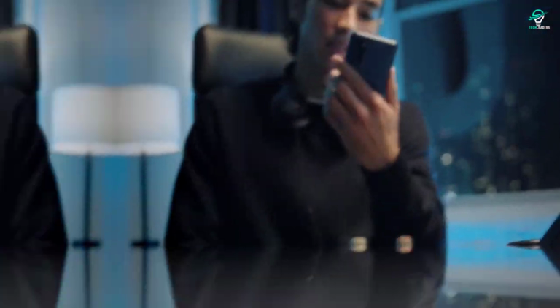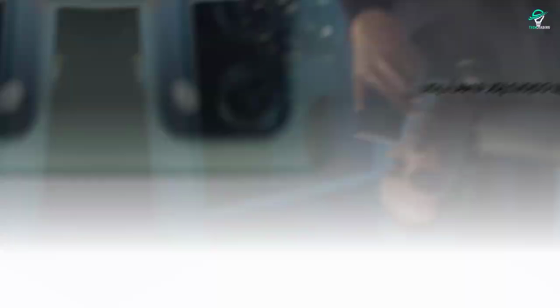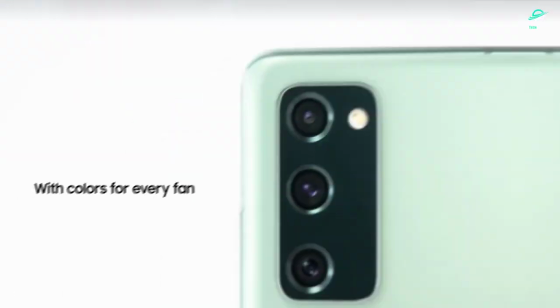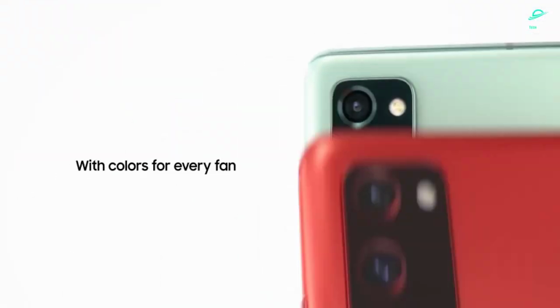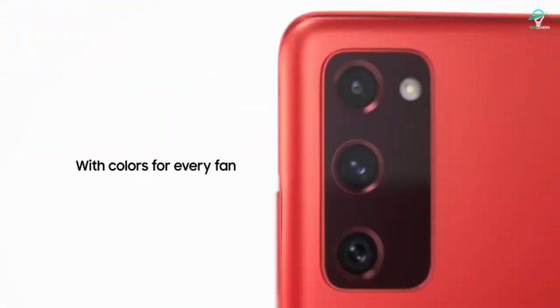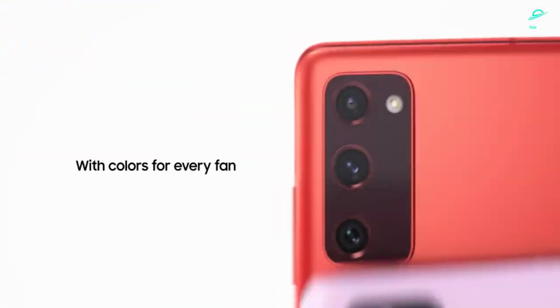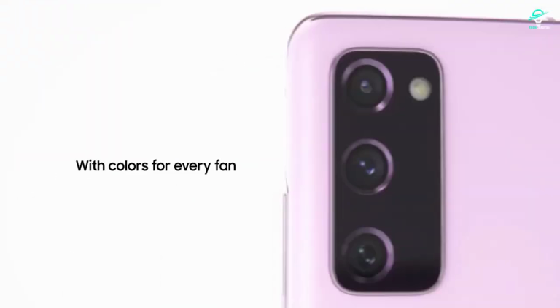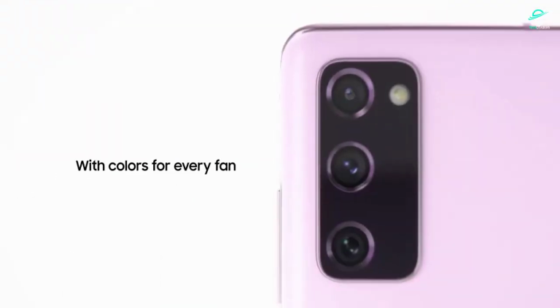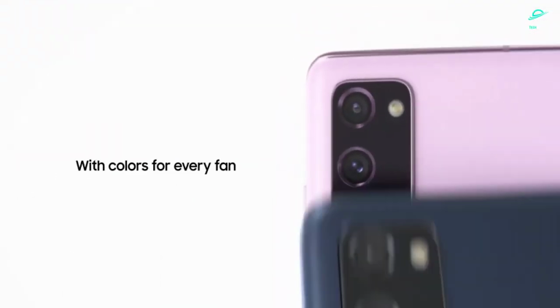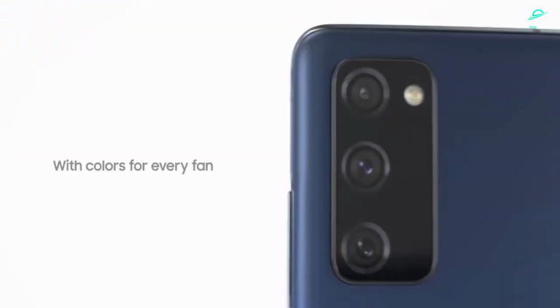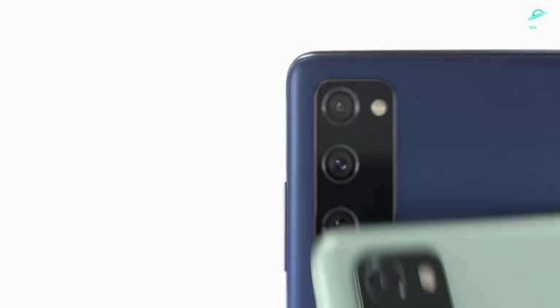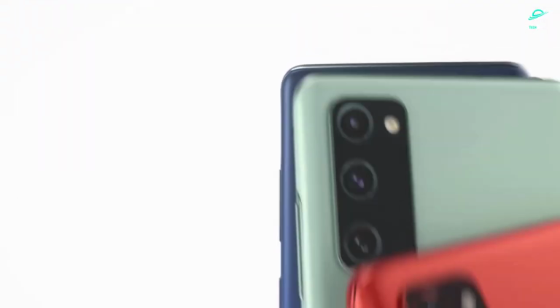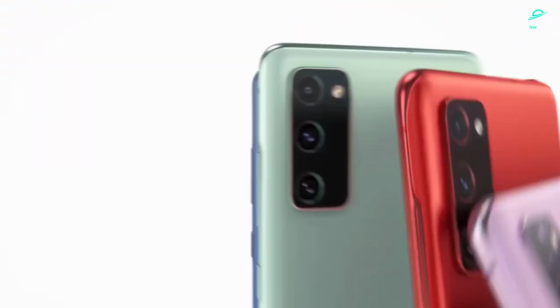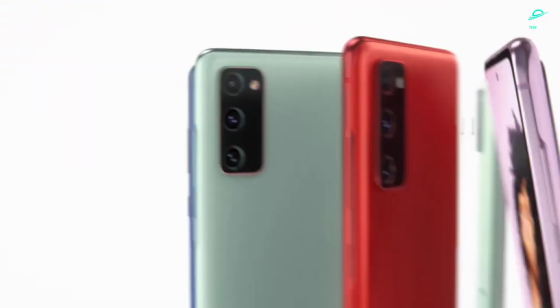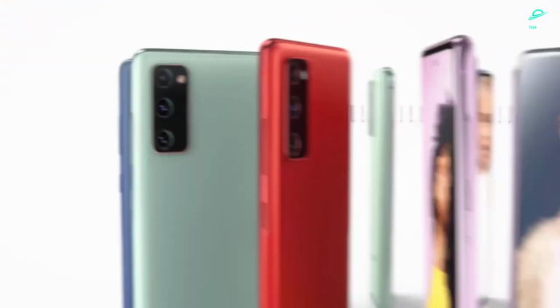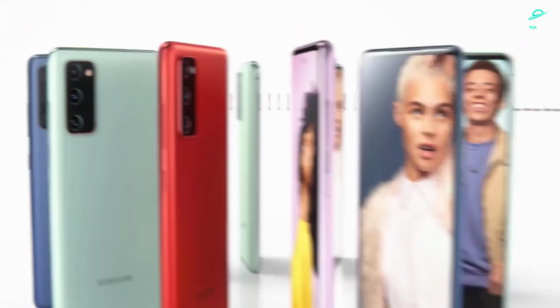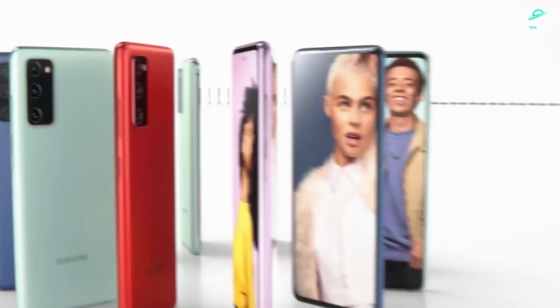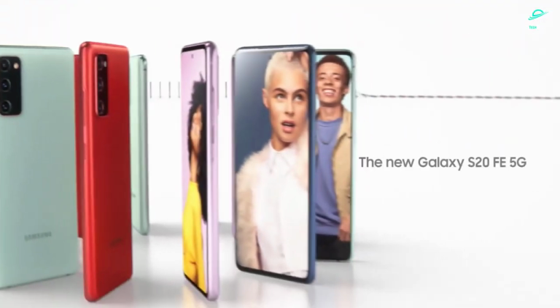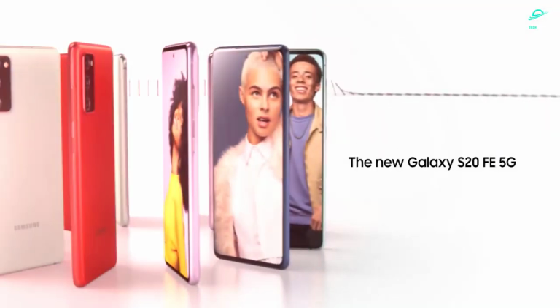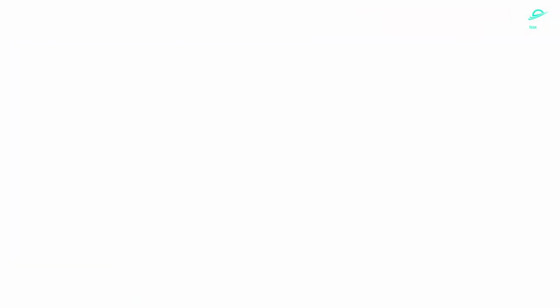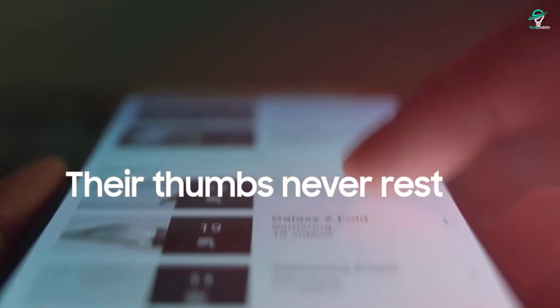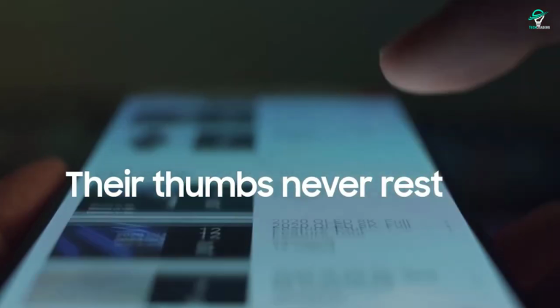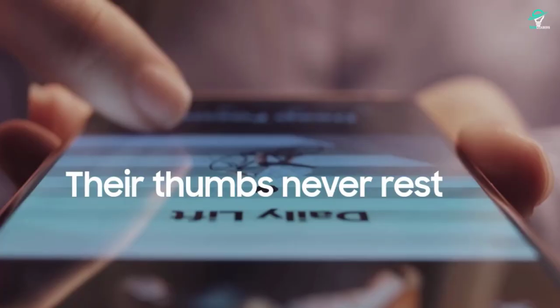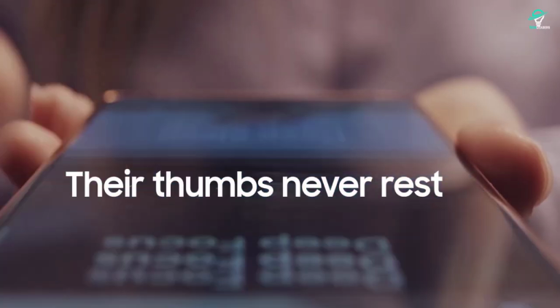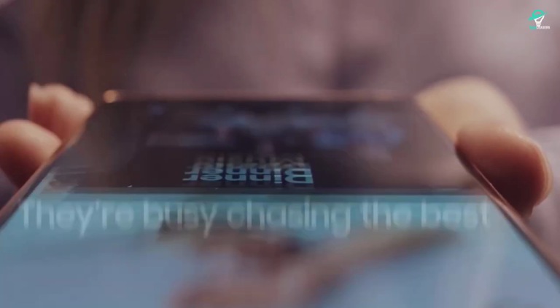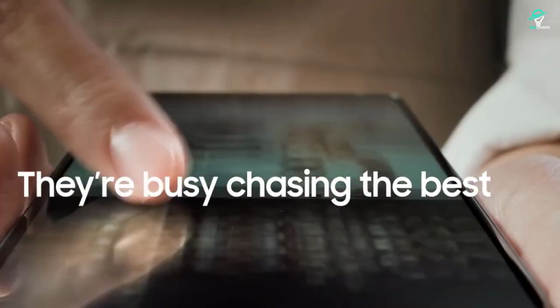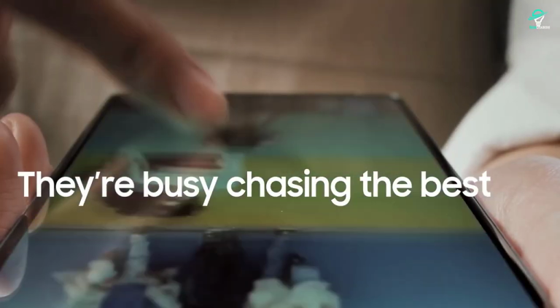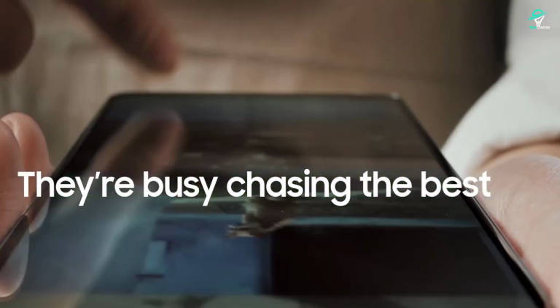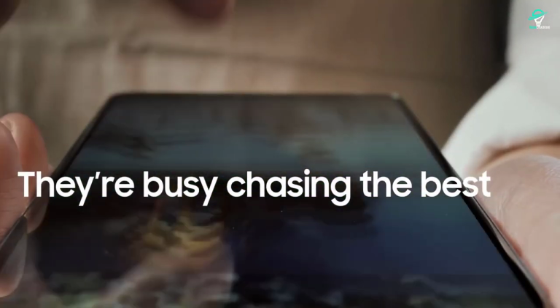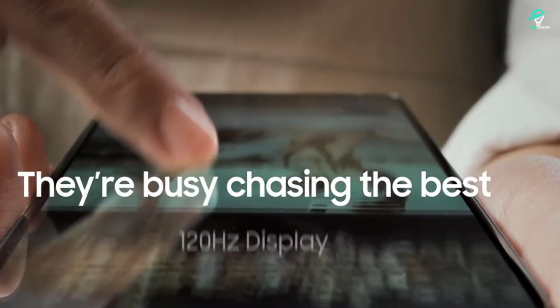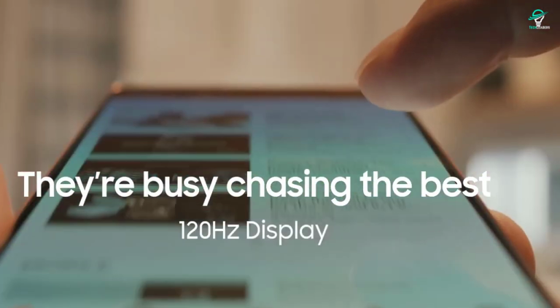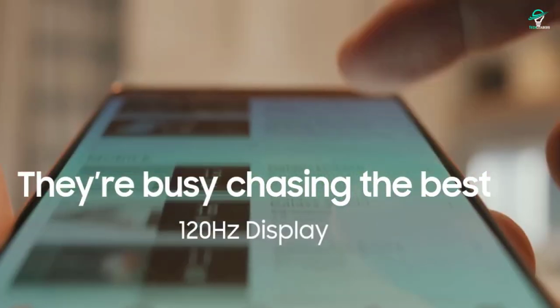Fortunately, you can snag an S21 FE now from a carrier and secure a pretty good deal, but I wouldn't pay full retail price unlocked for this phone.